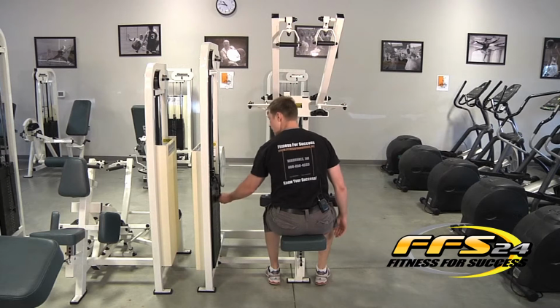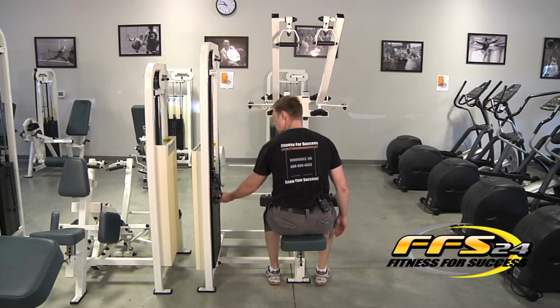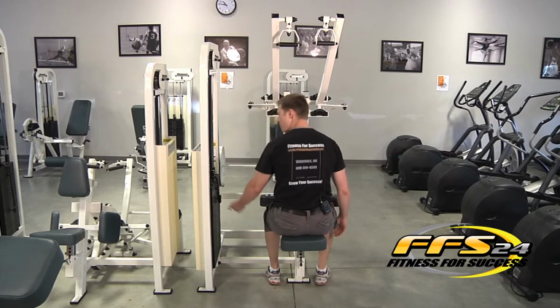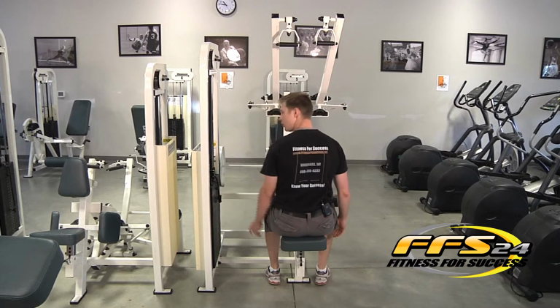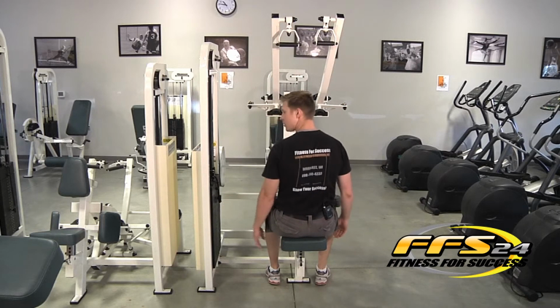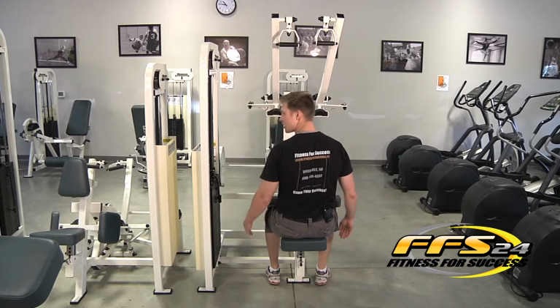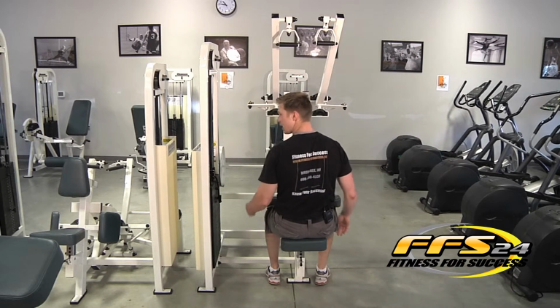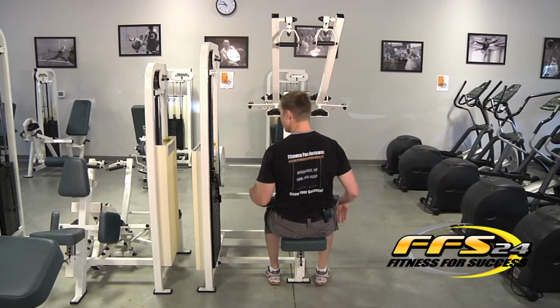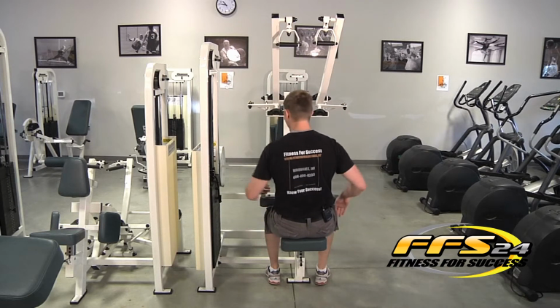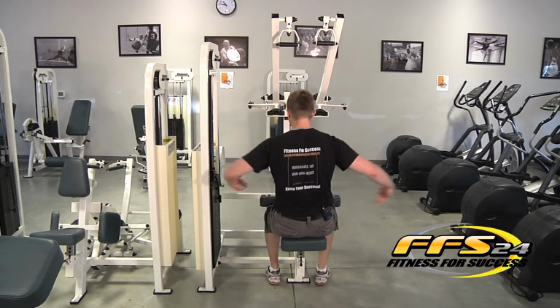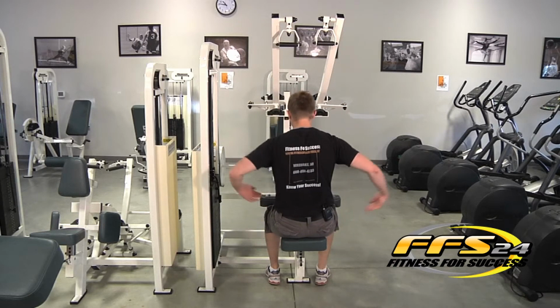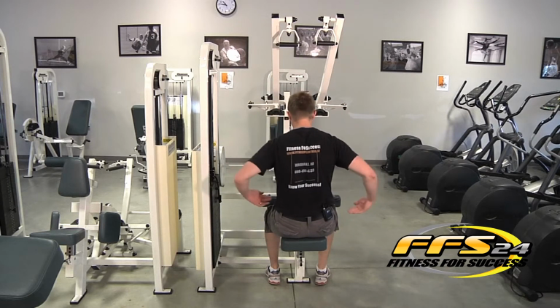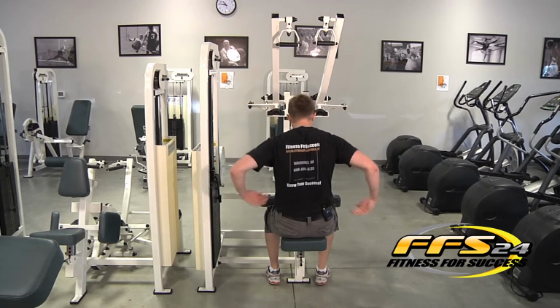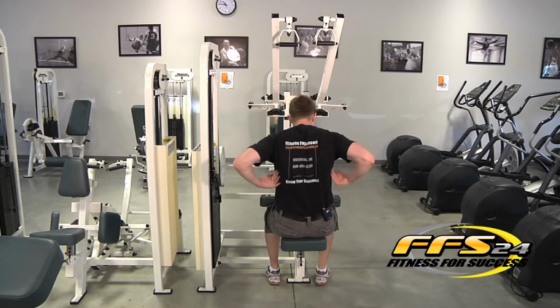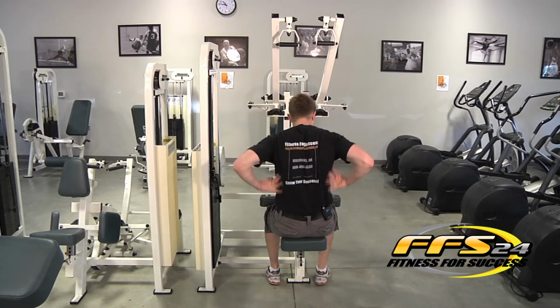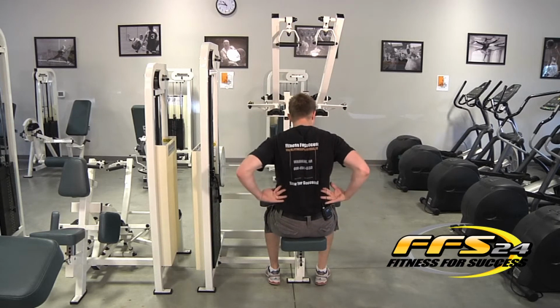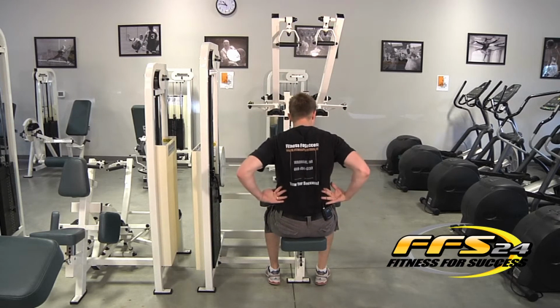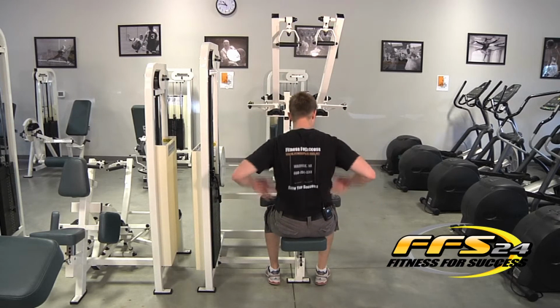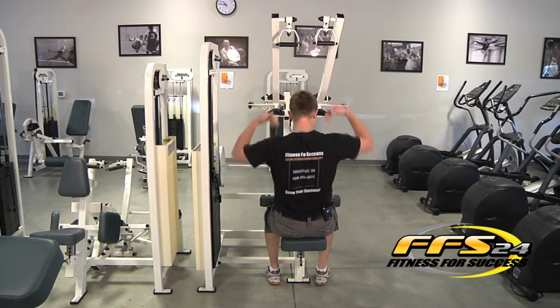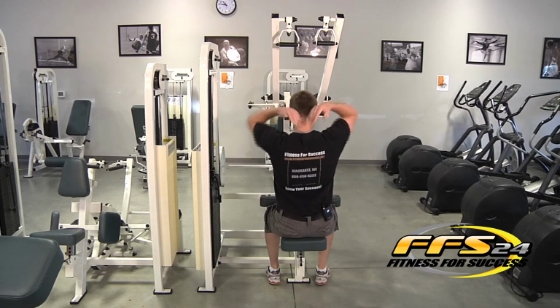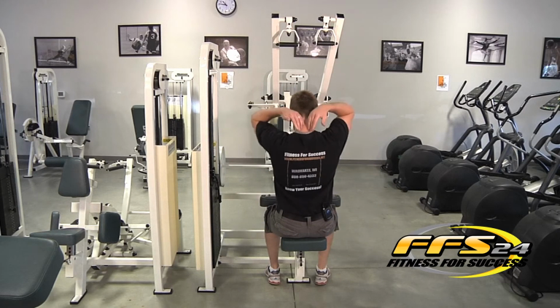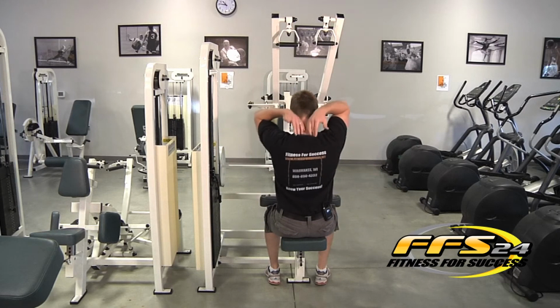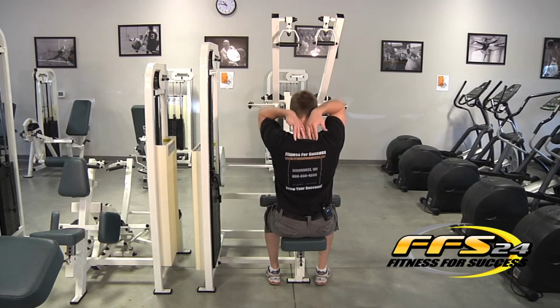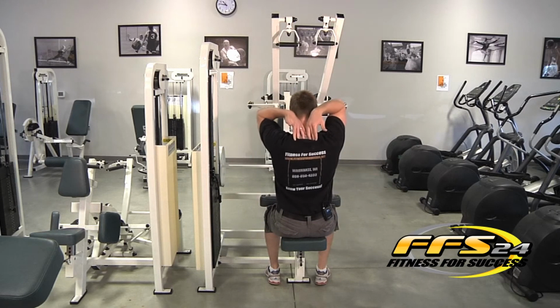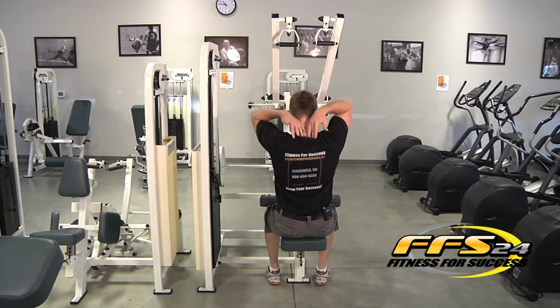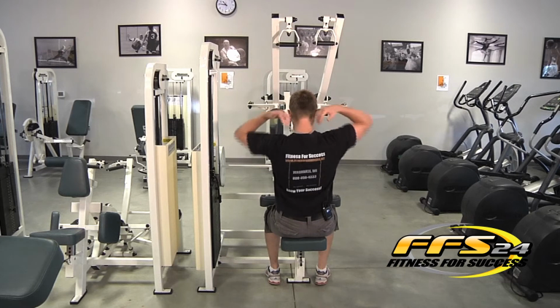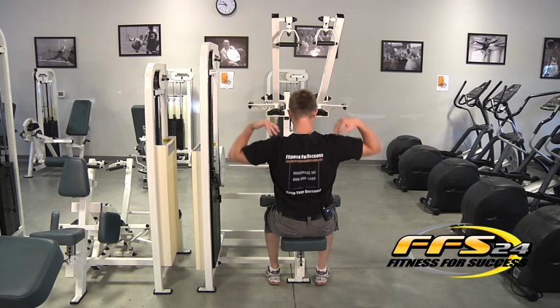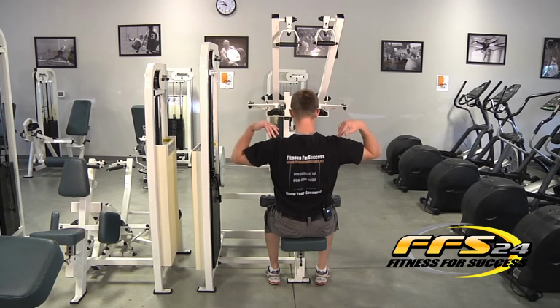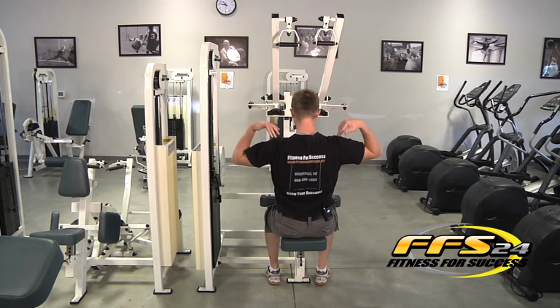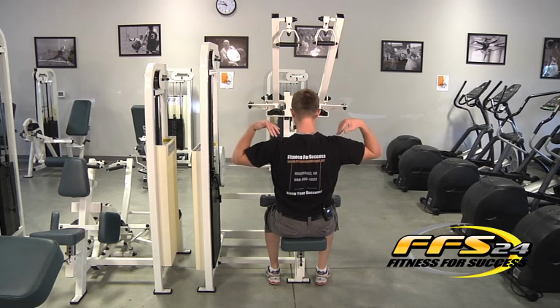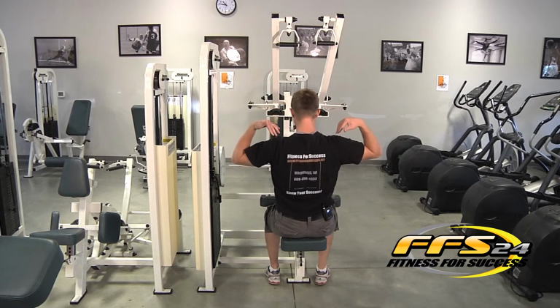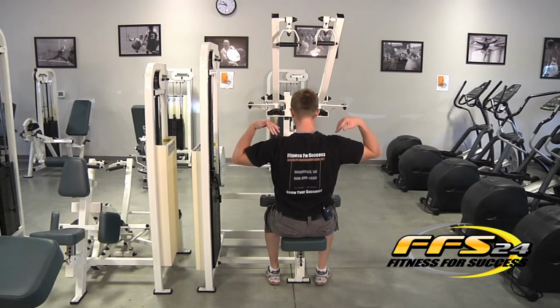The lat pull-down is going to innervate the lats, the traps, and the rhomboids of the back.